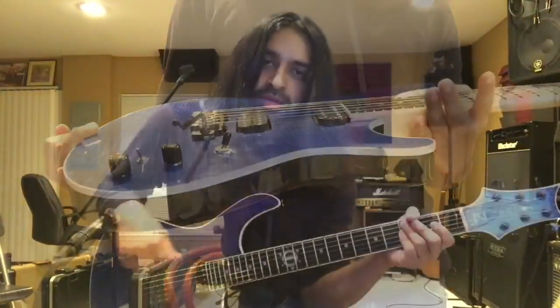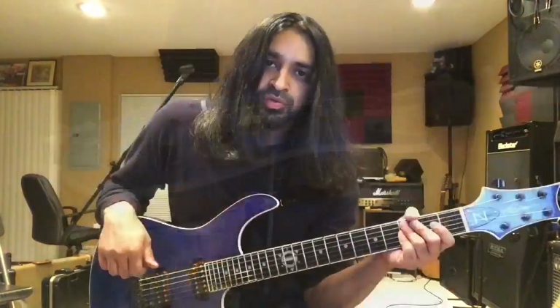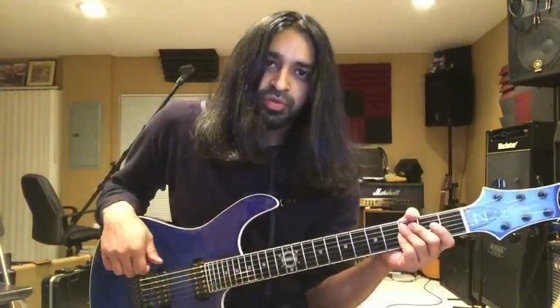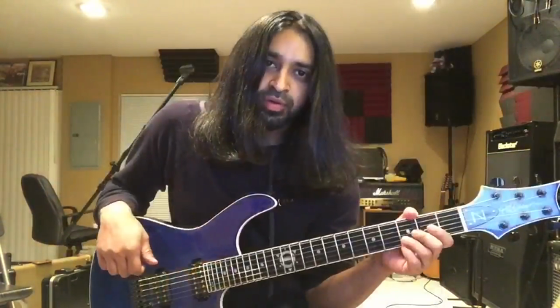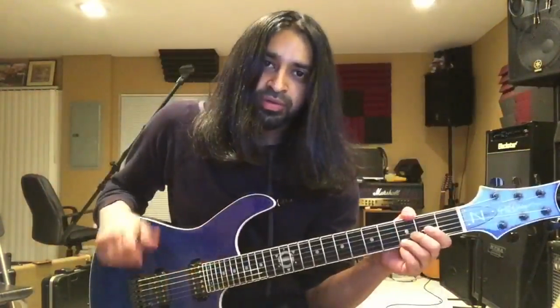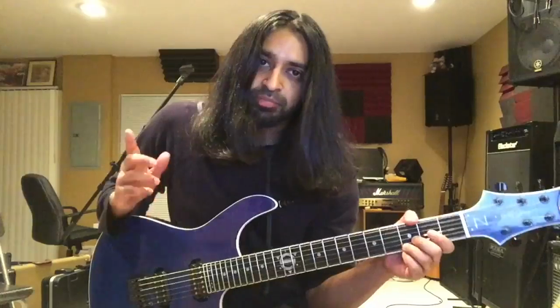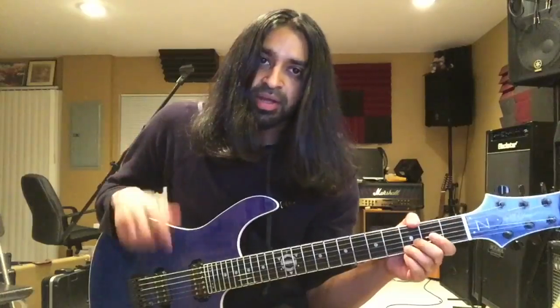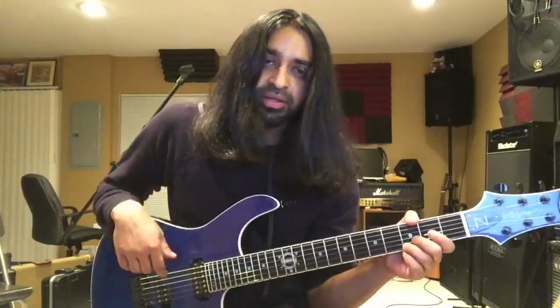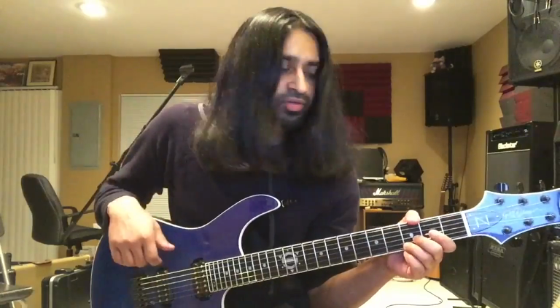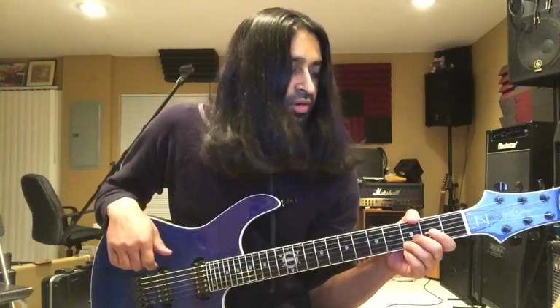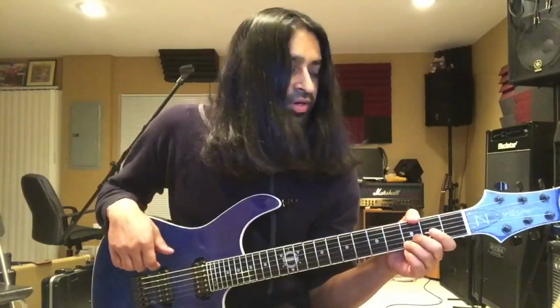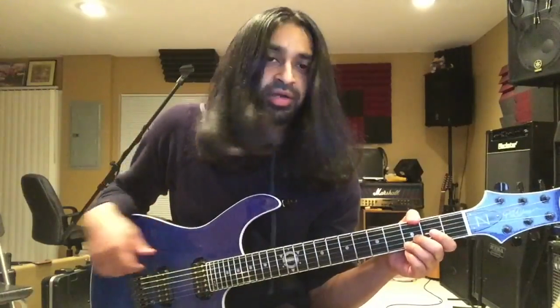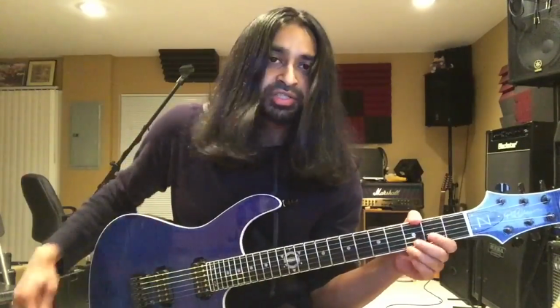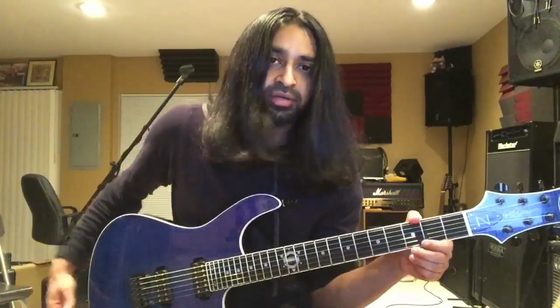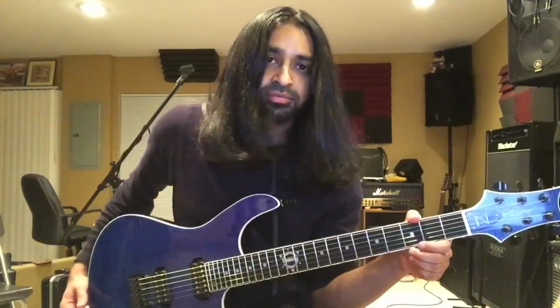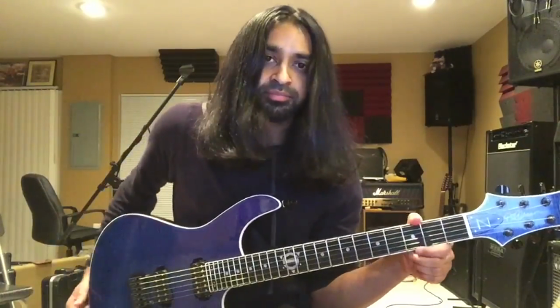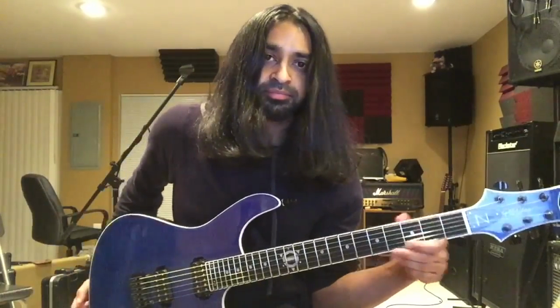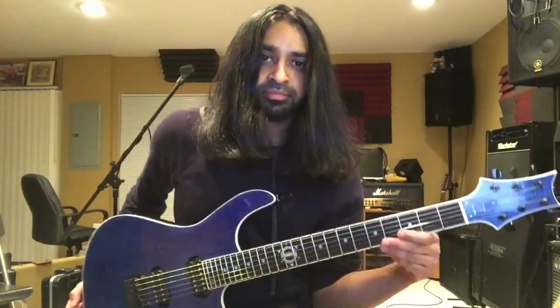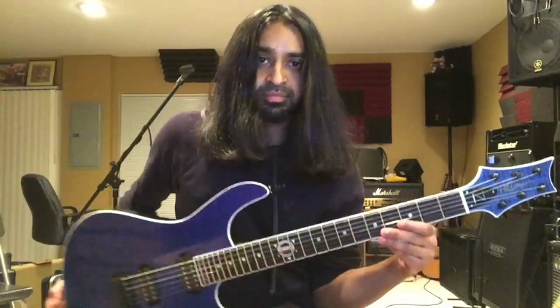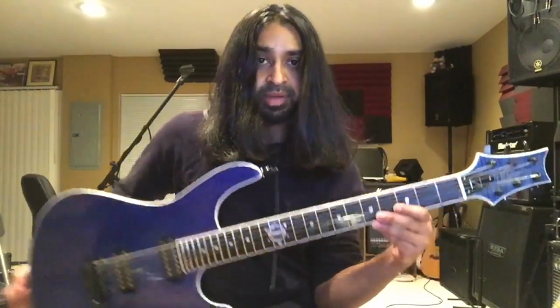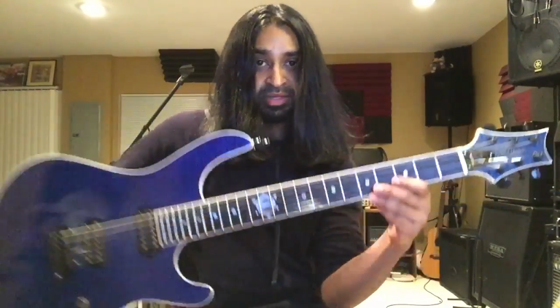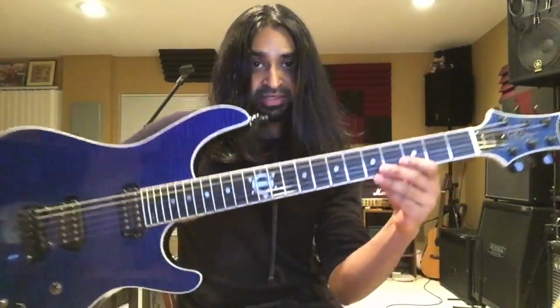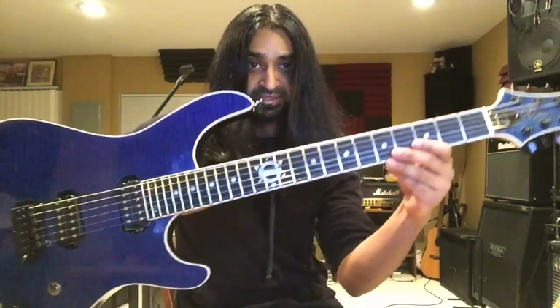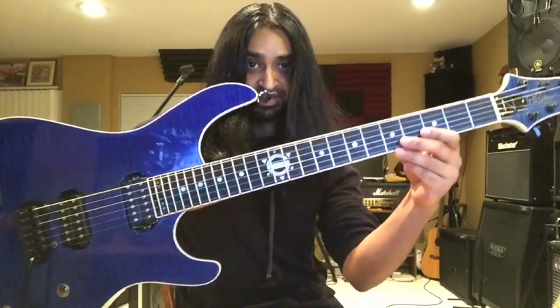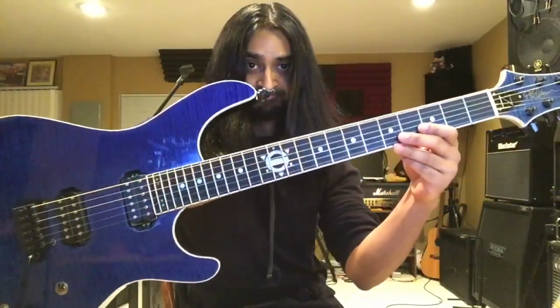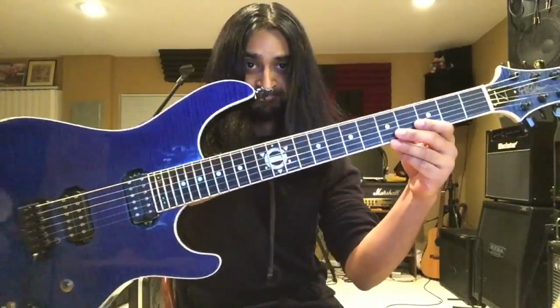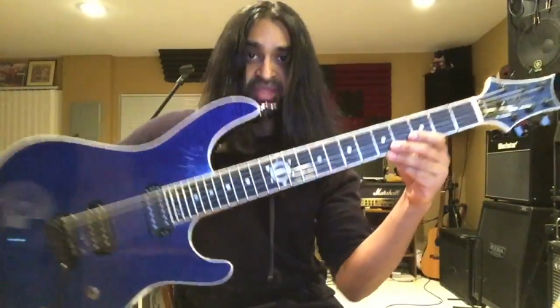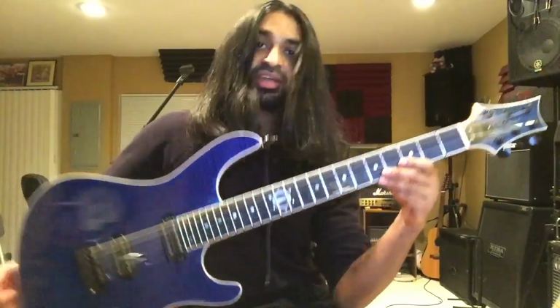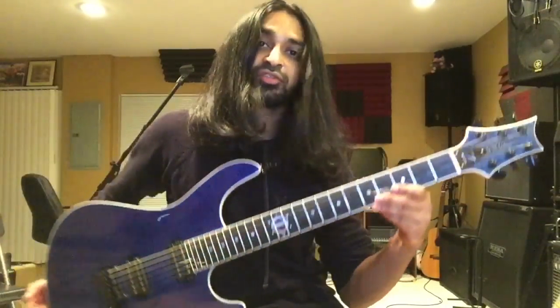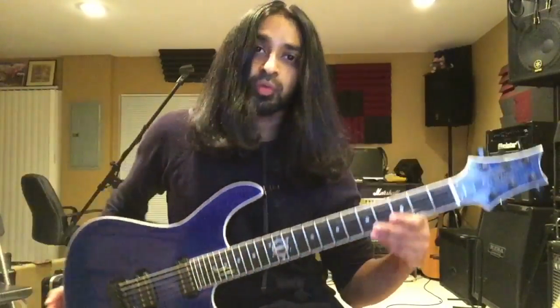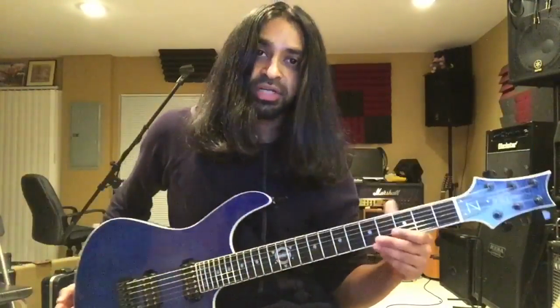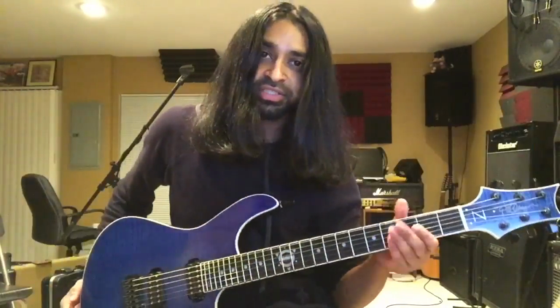So there it is, my guitar in a nutshell by PST. Thanks for watching.